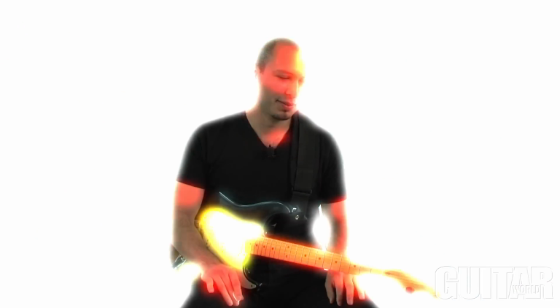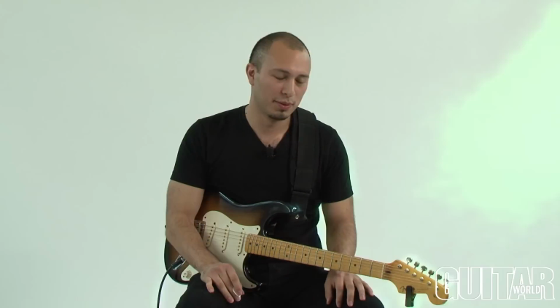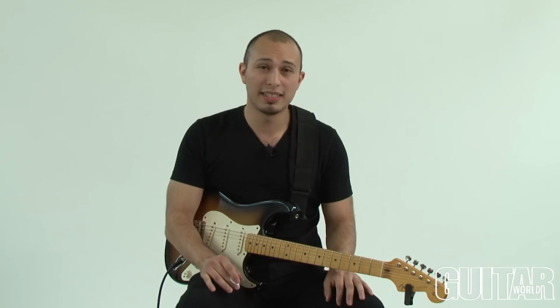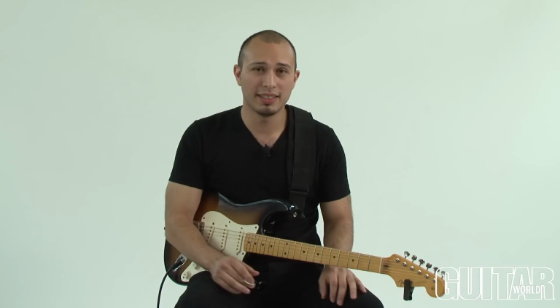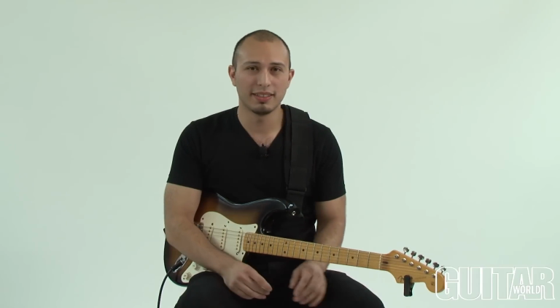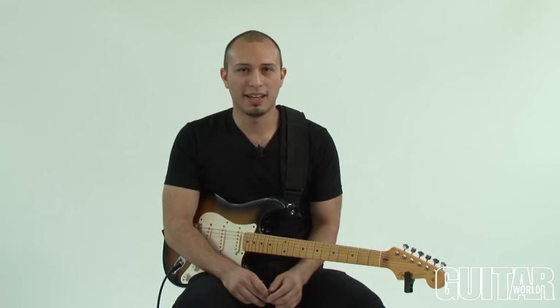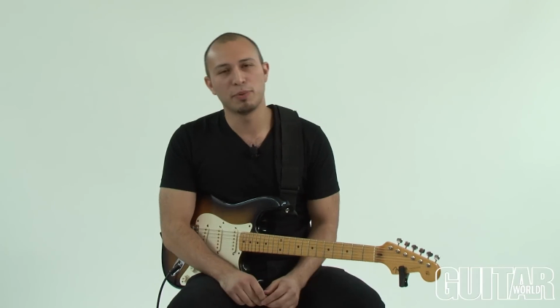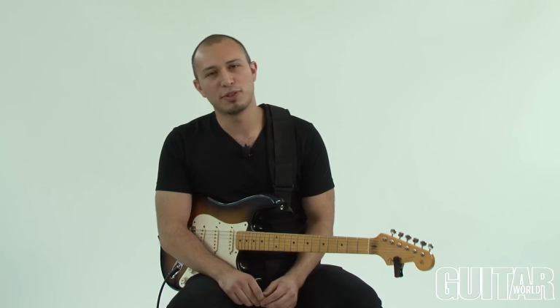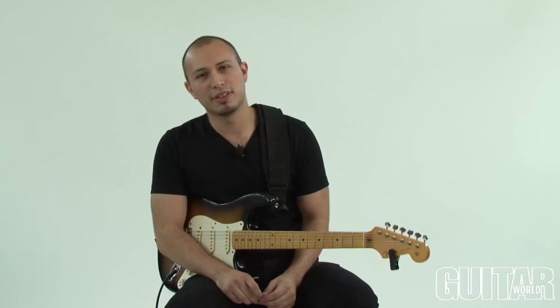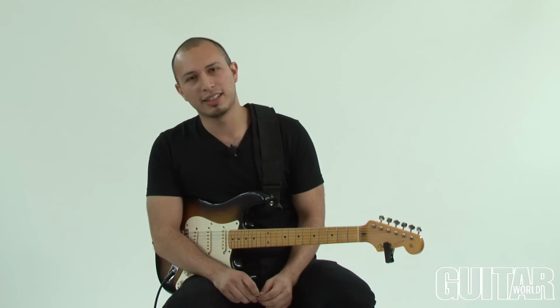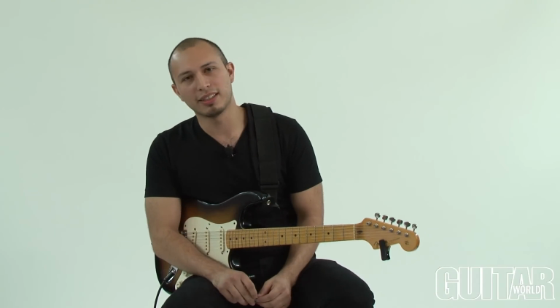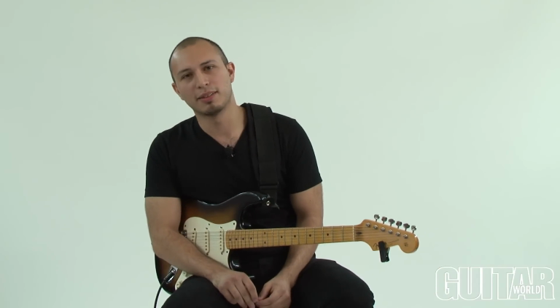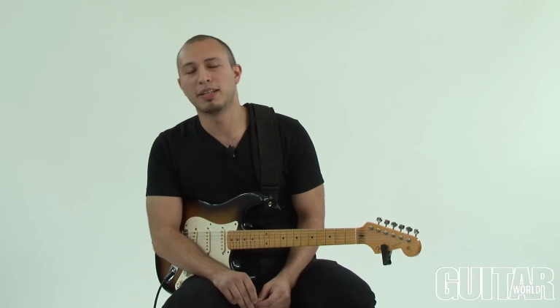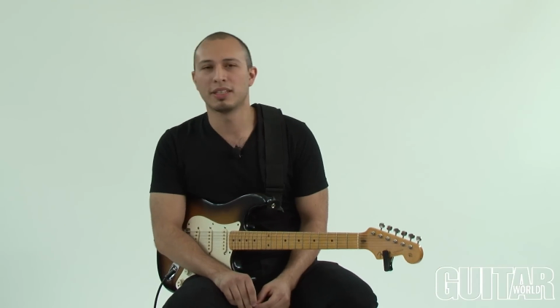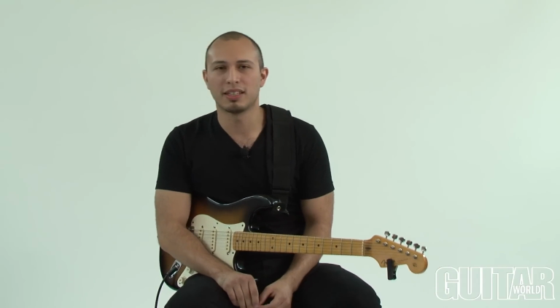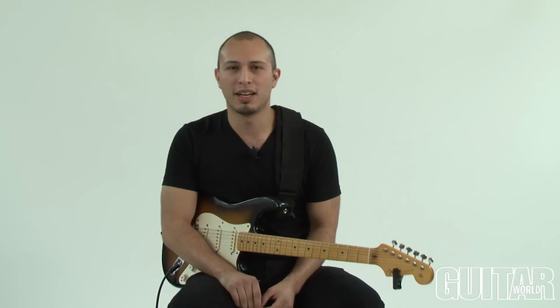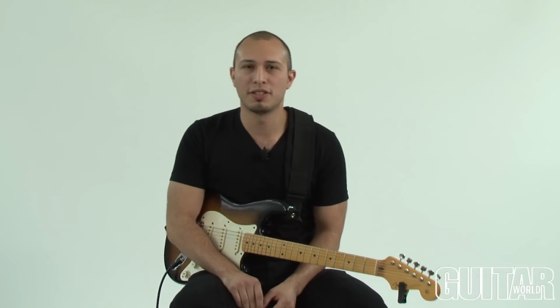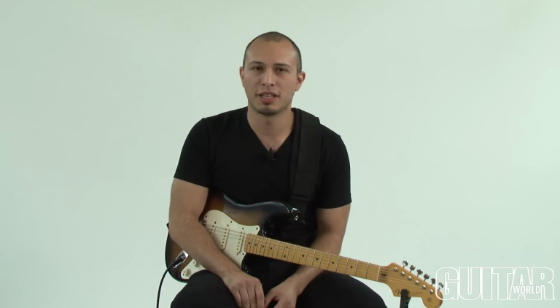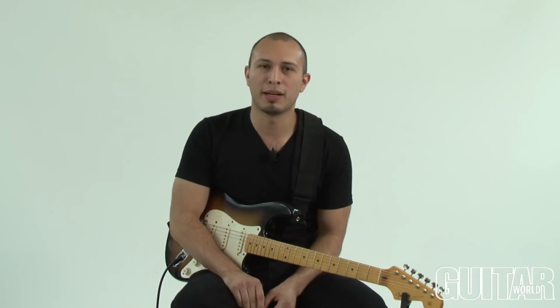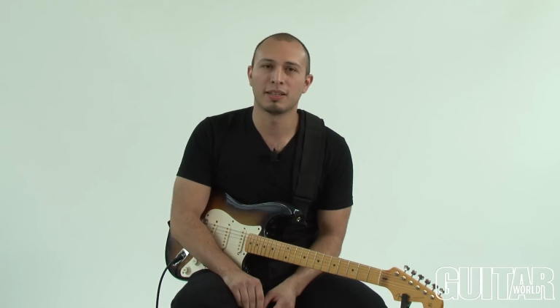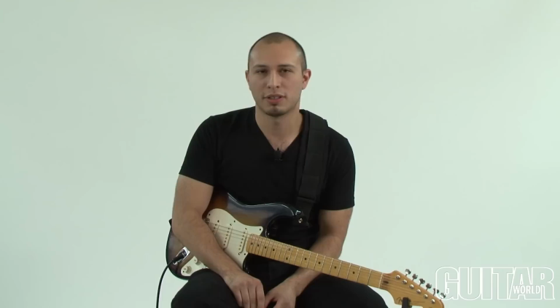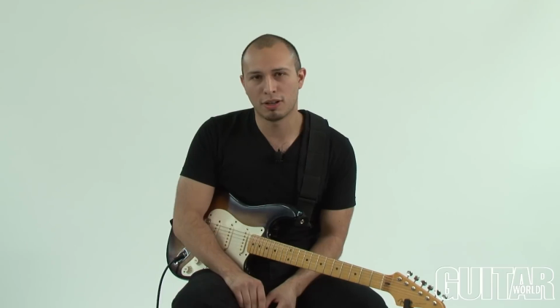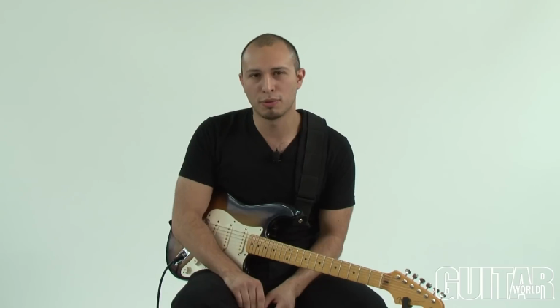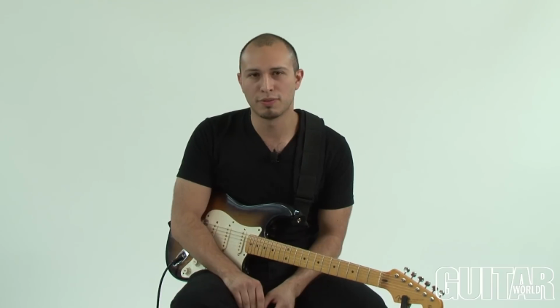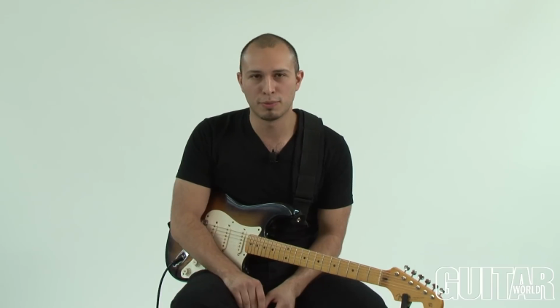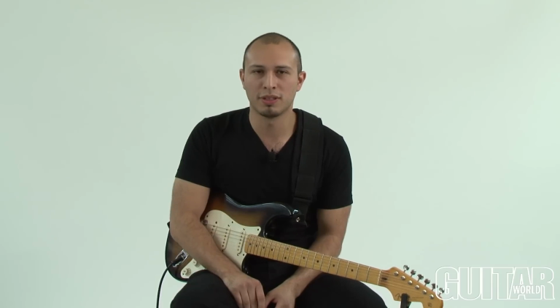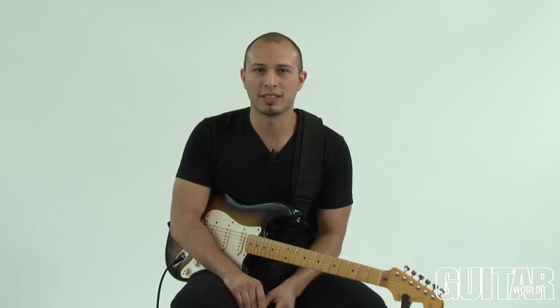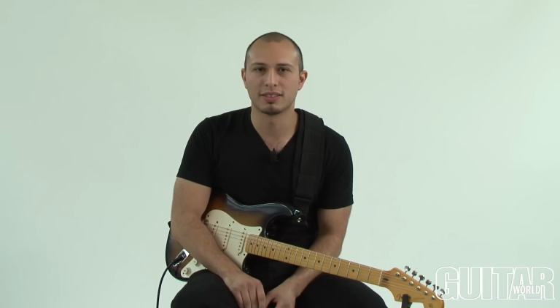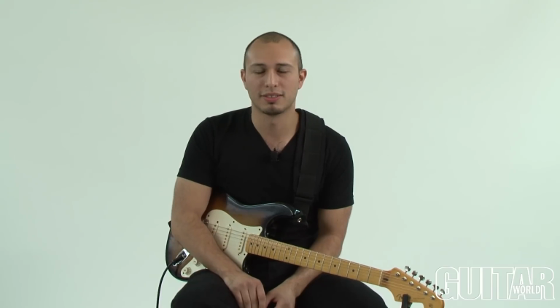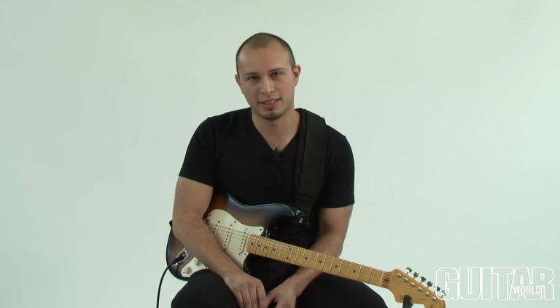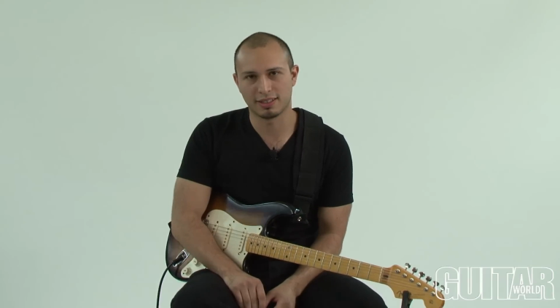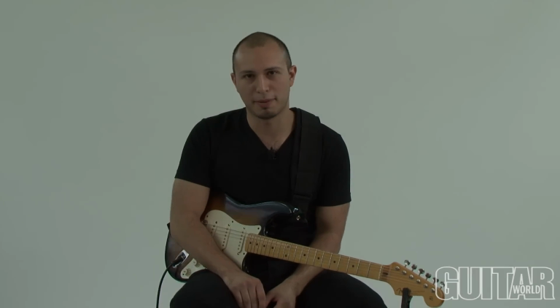Well, that's it. I hope you enjoyed the lick. My name is Elliot Klein, and check back in with Guitar World for more licks. See you next time.